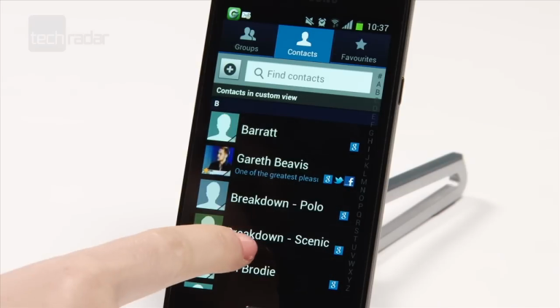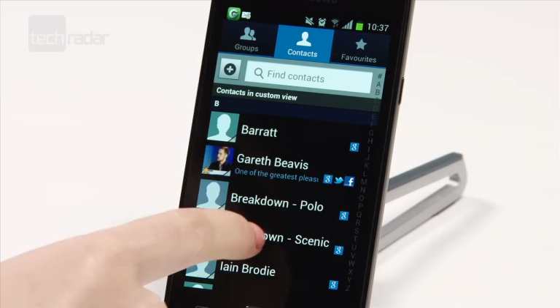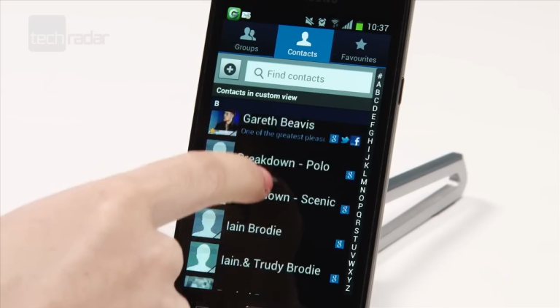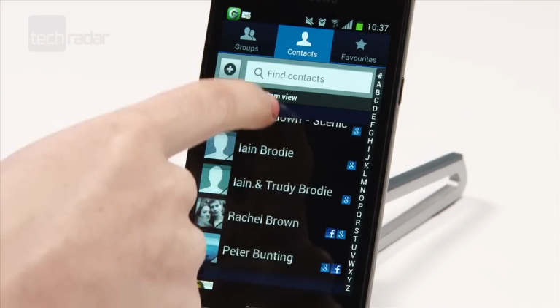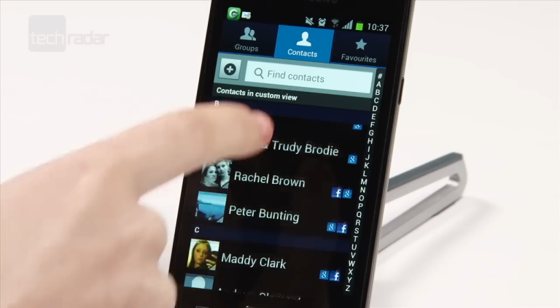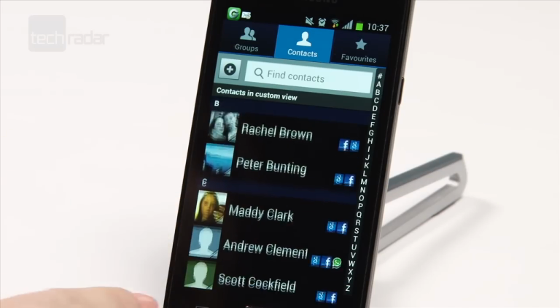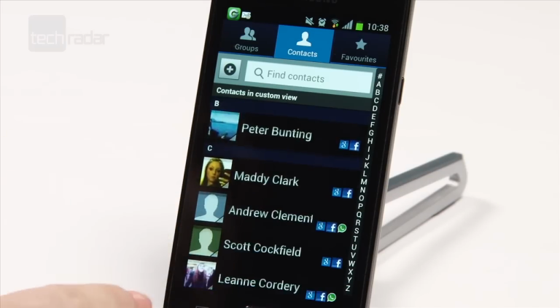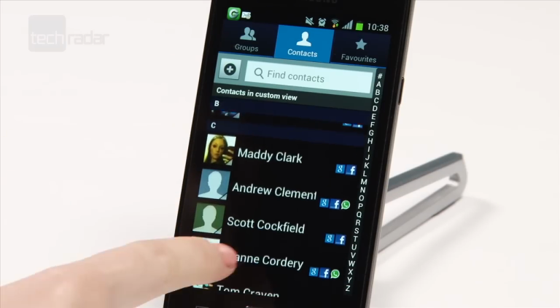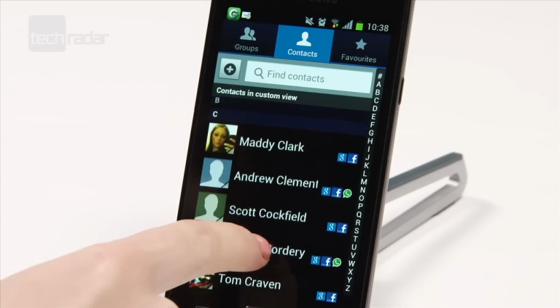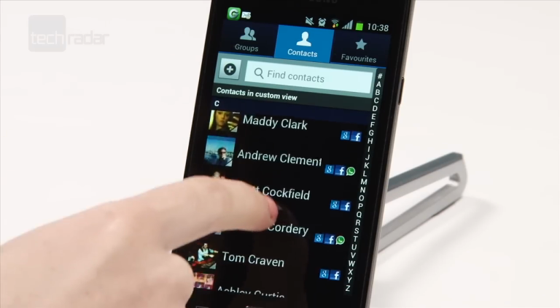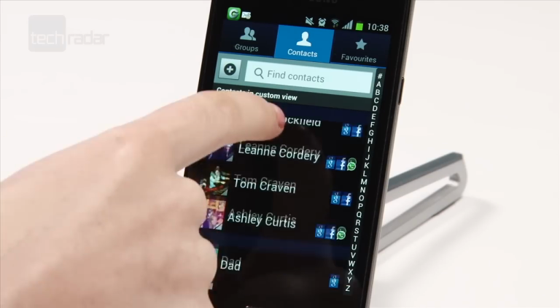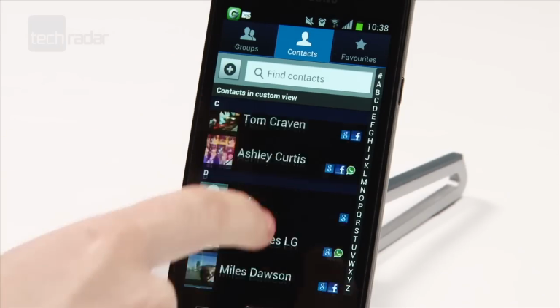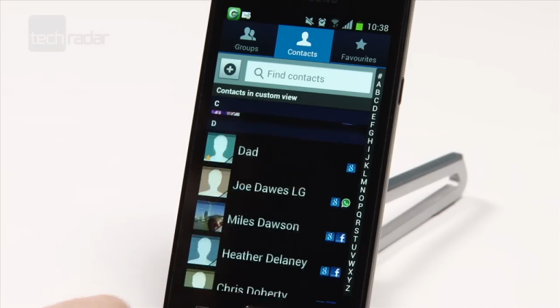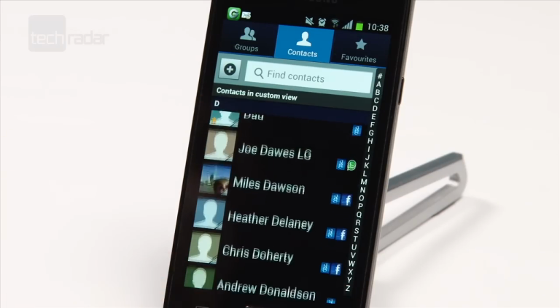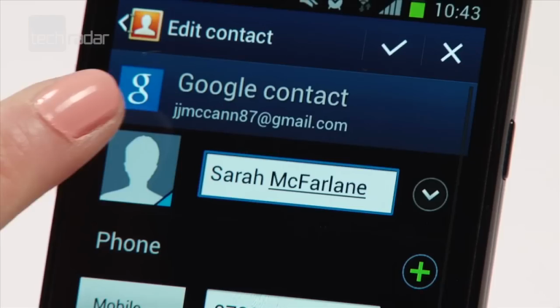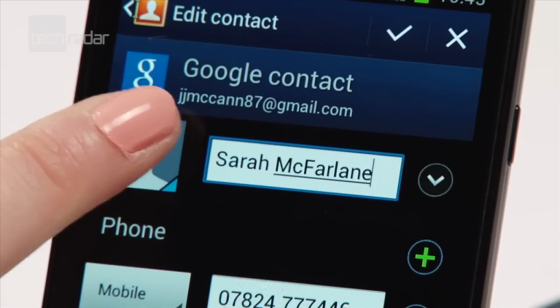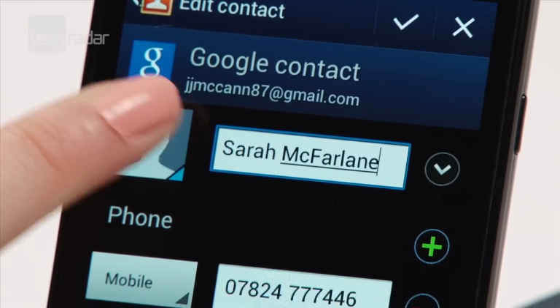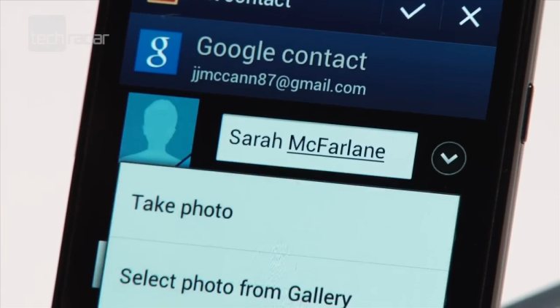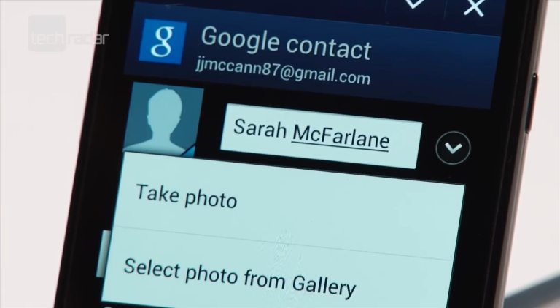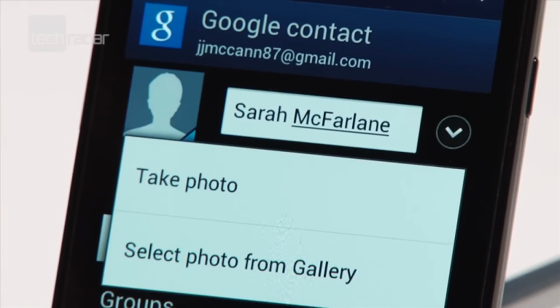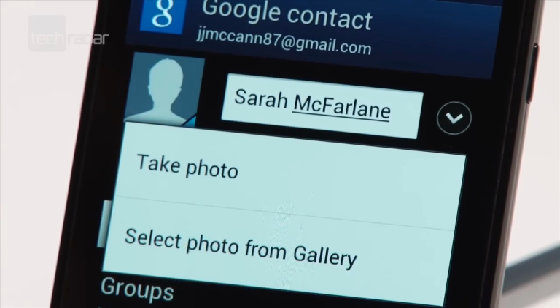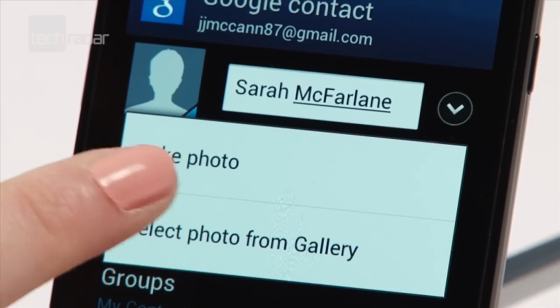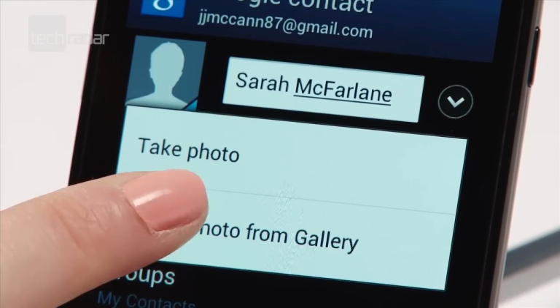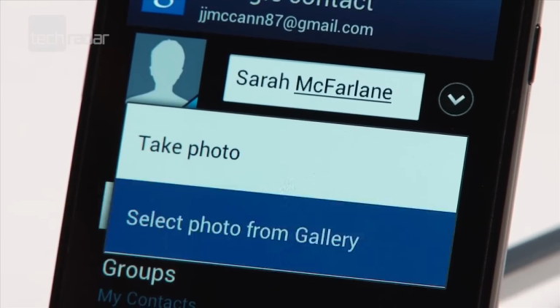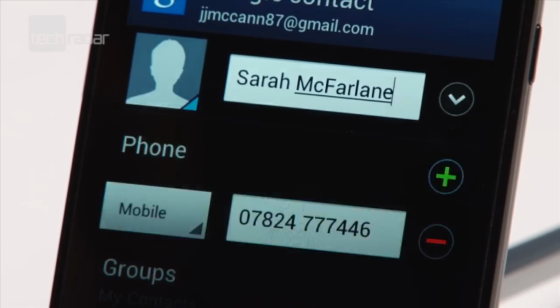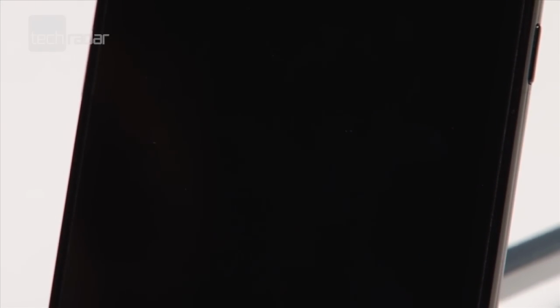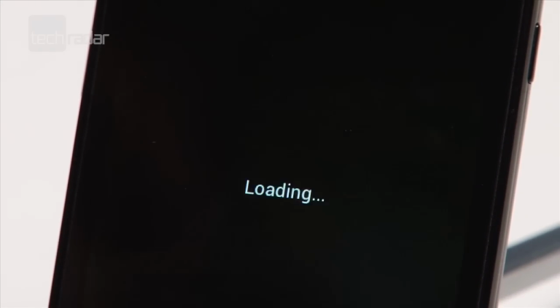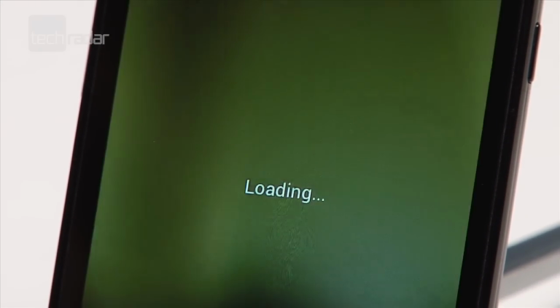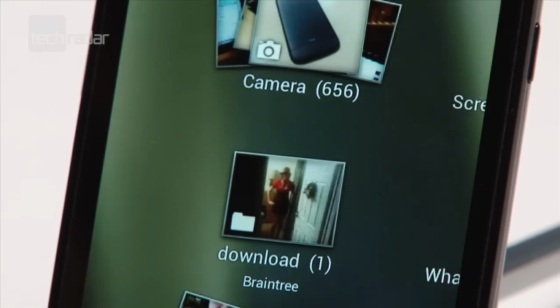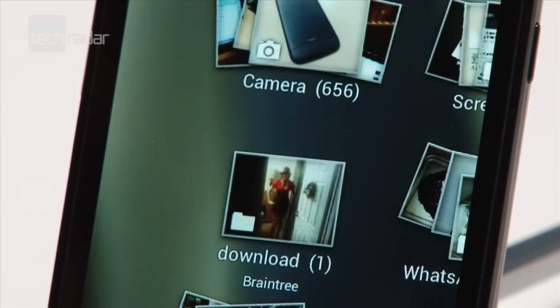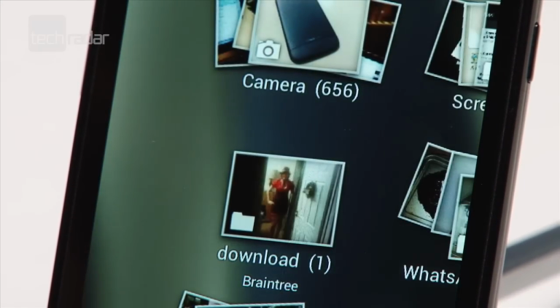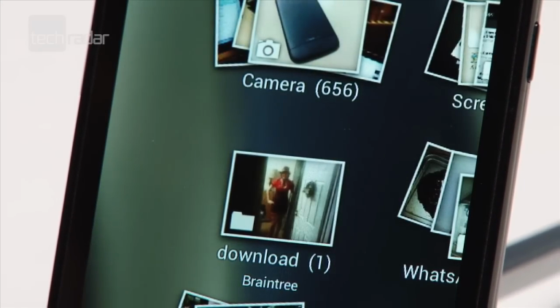All your contacts can have a high-res picture, and you can link them to all their various guises across their social networks, so everything is in one place.